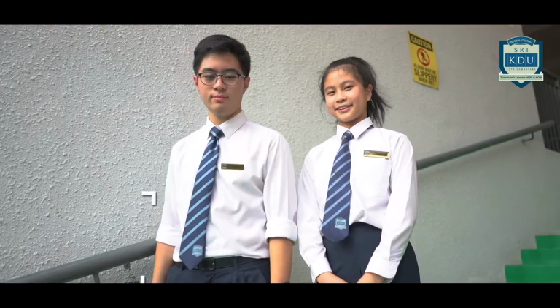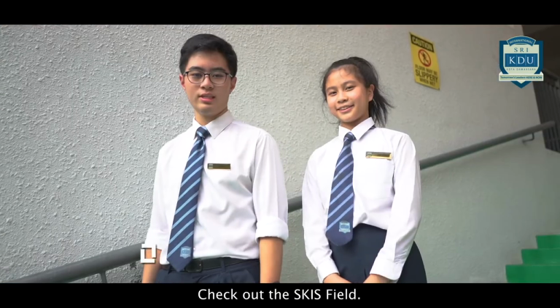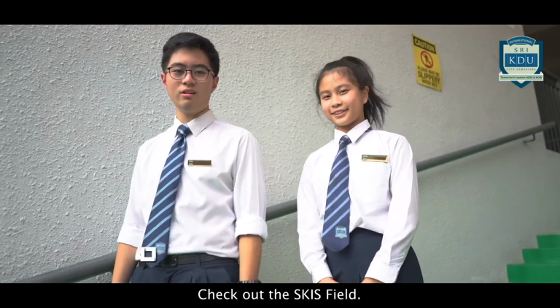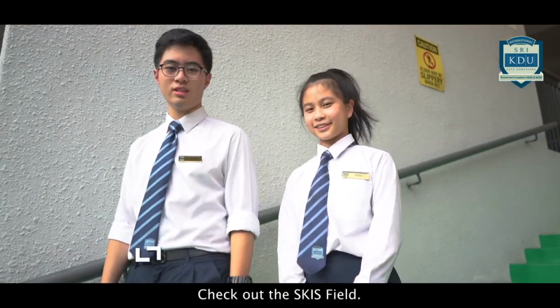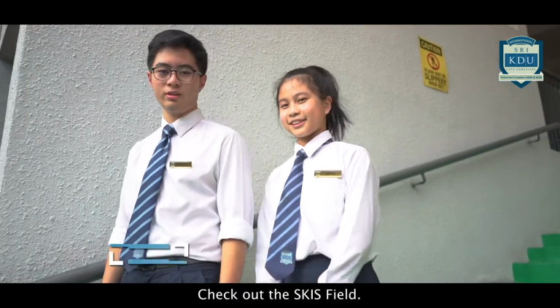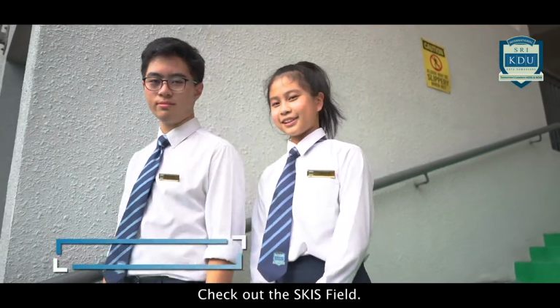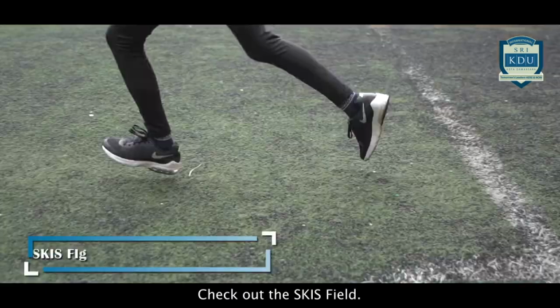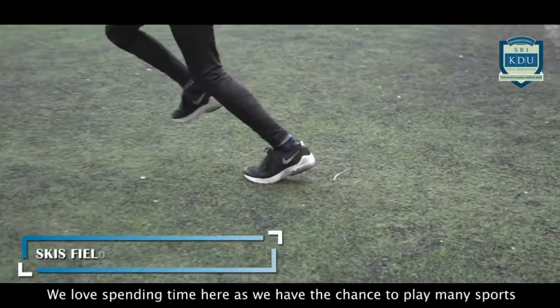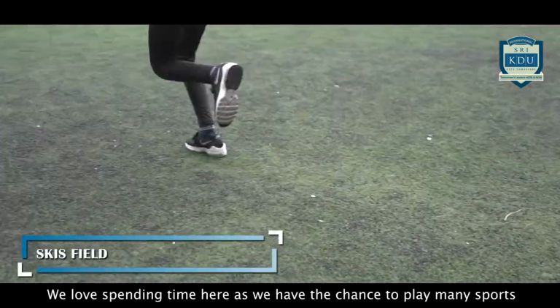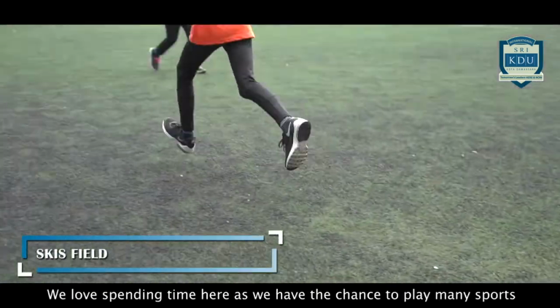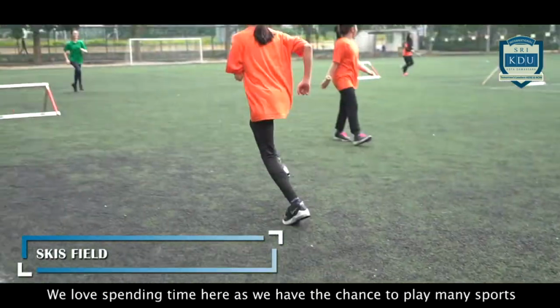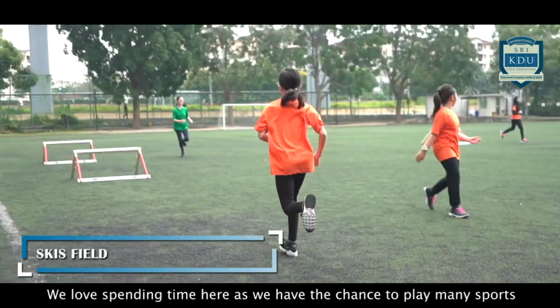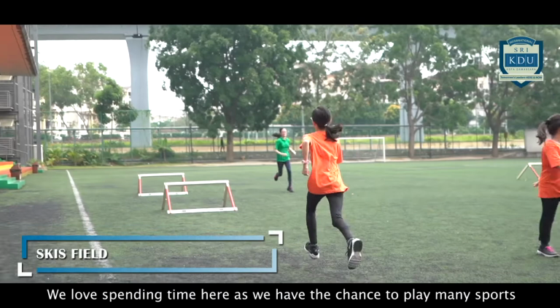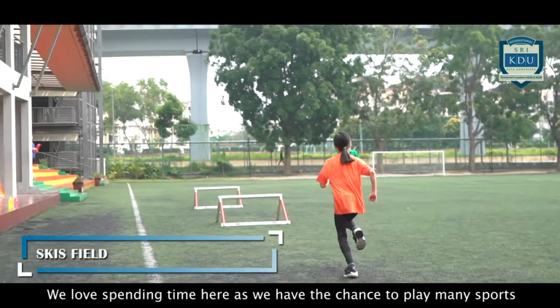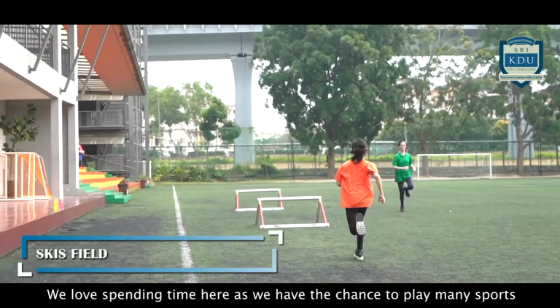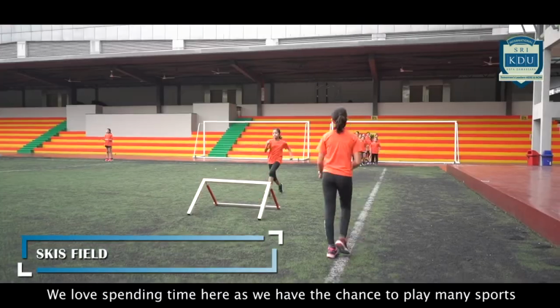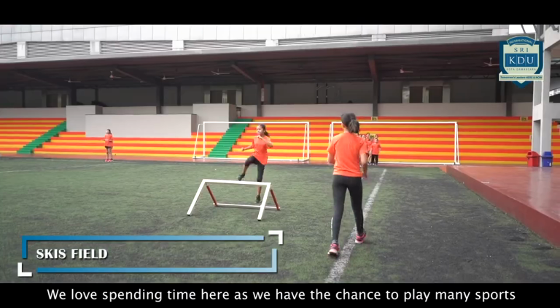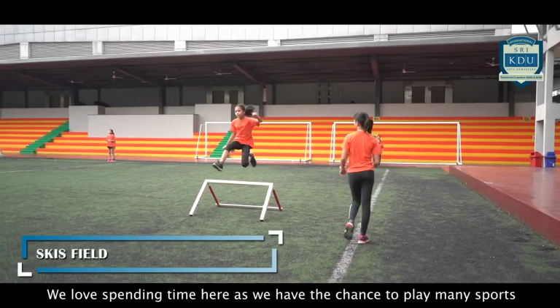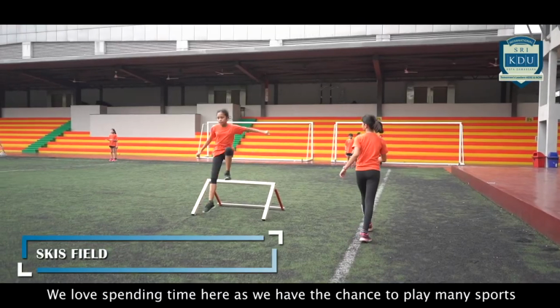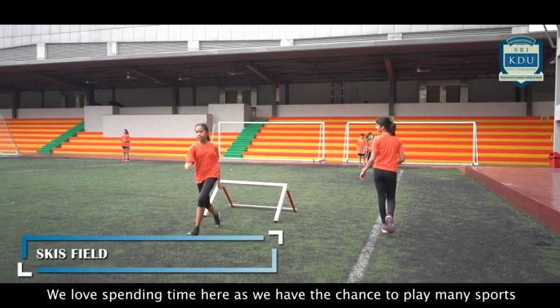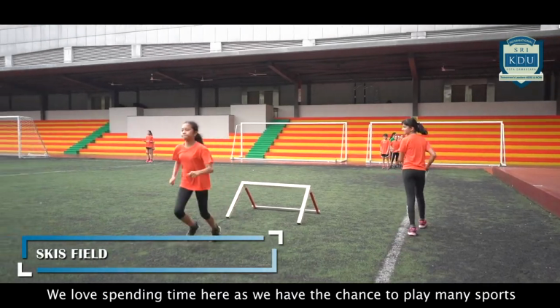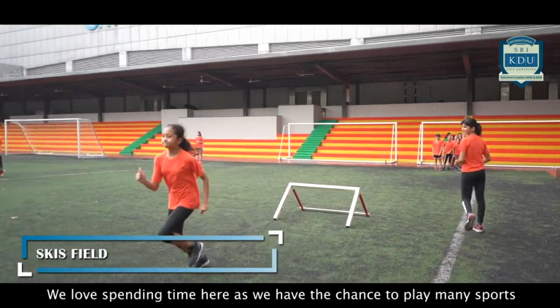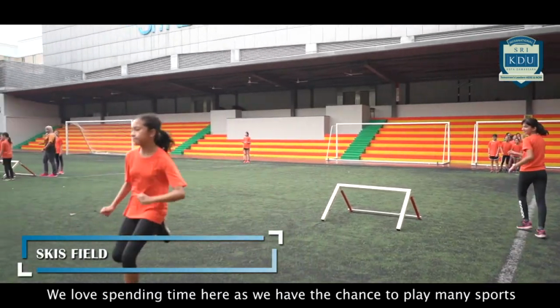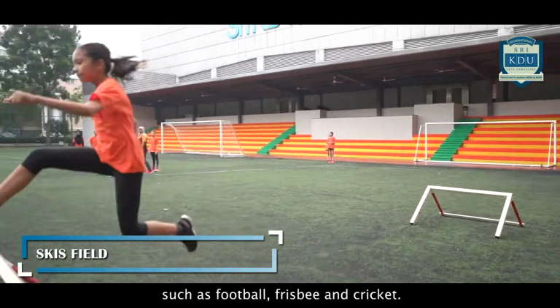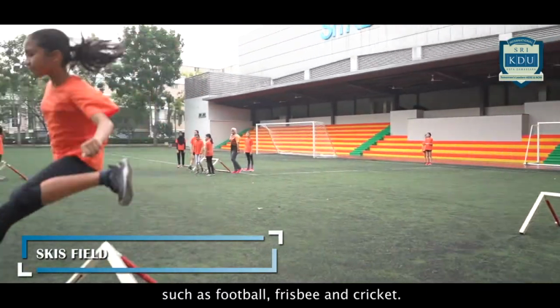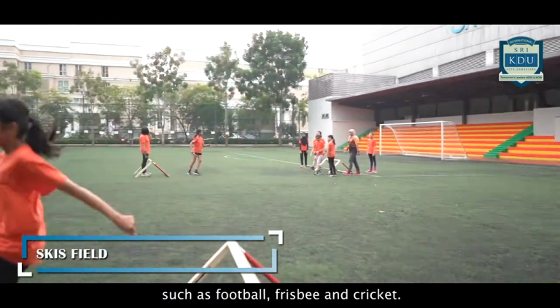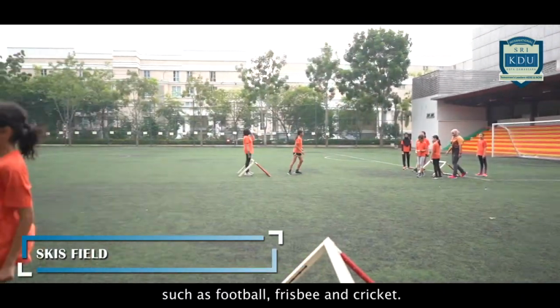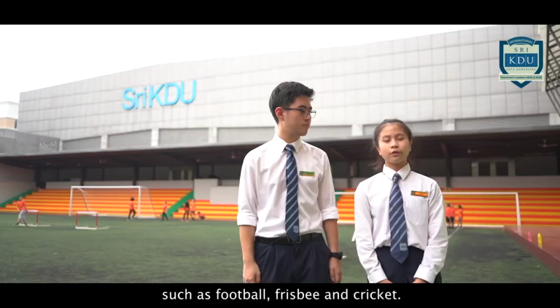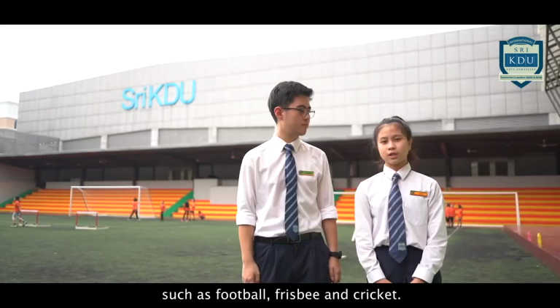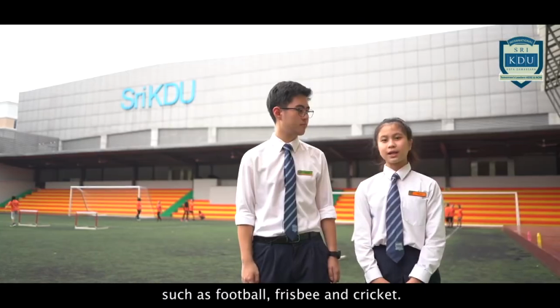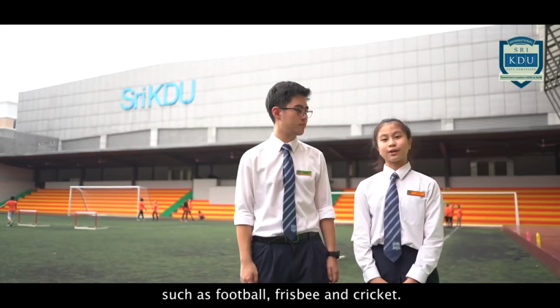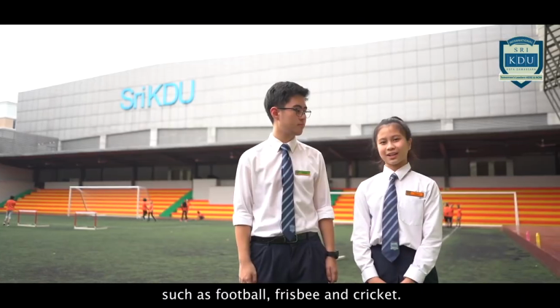Check out the school field. We love spending time here as we have the chance to play many sports, such as football and cricket.